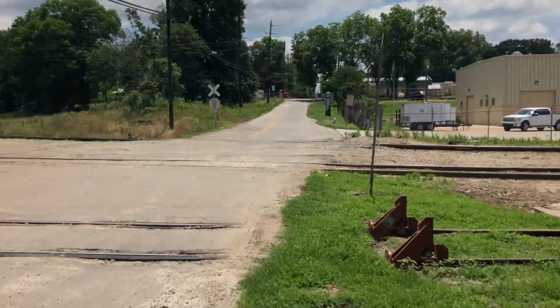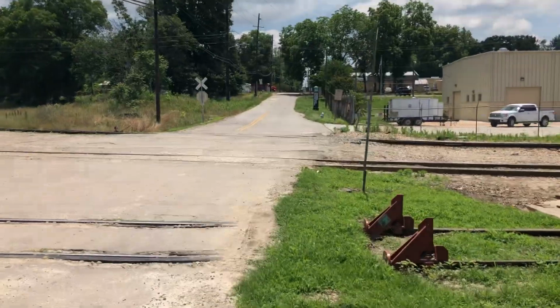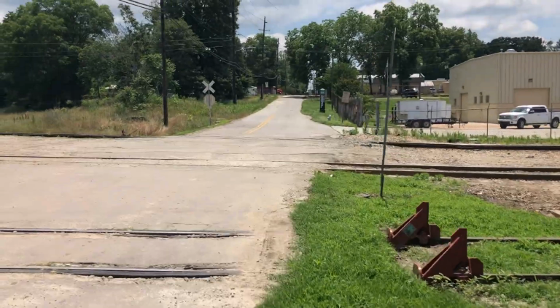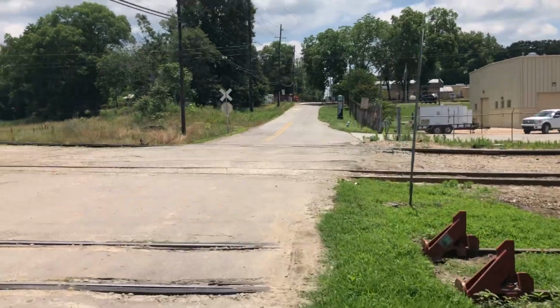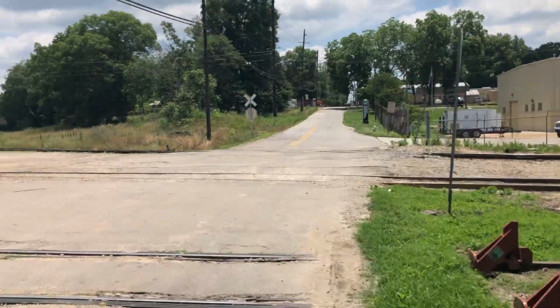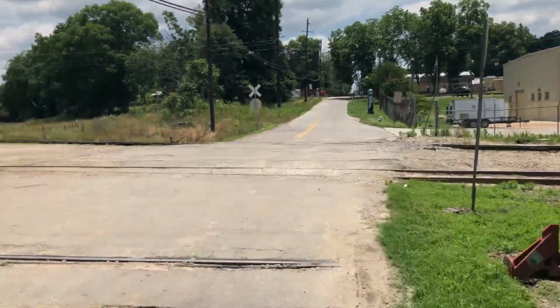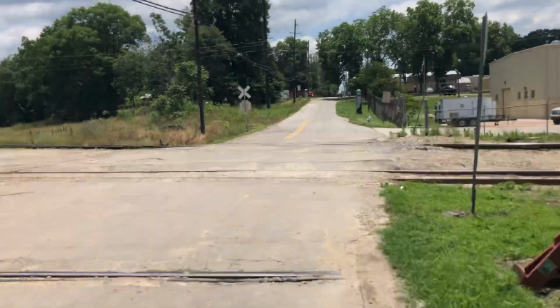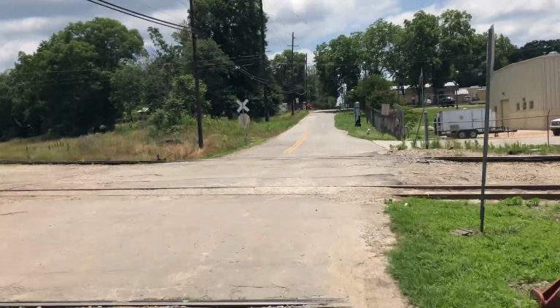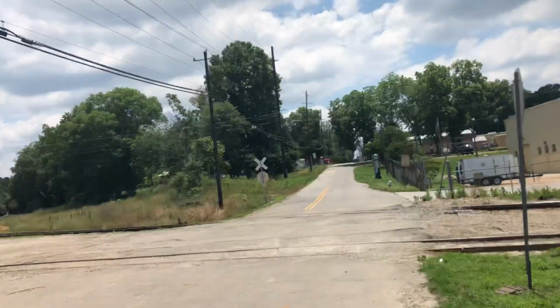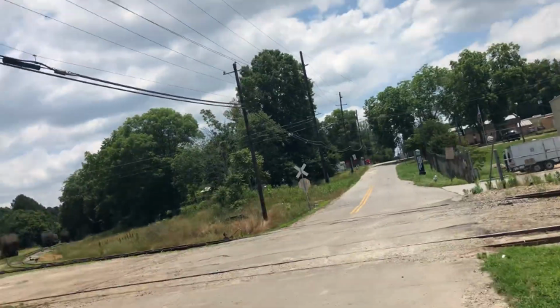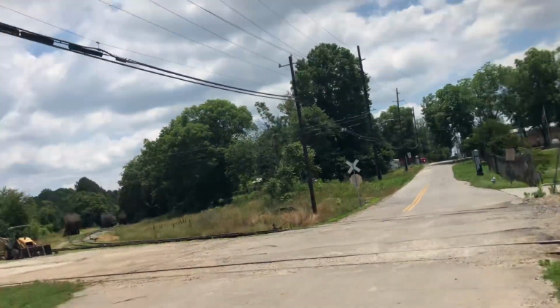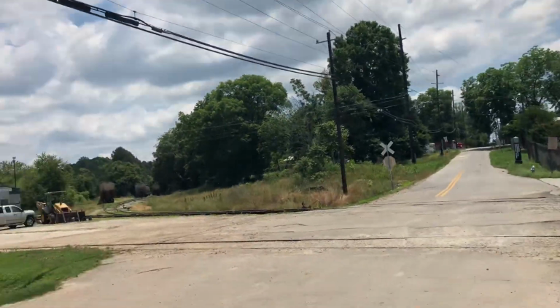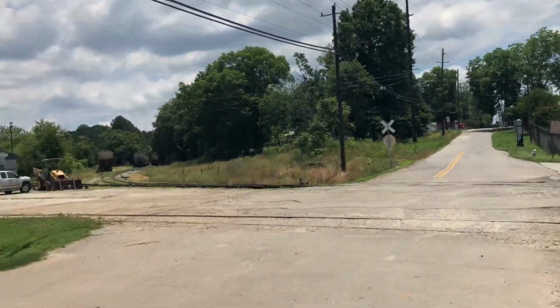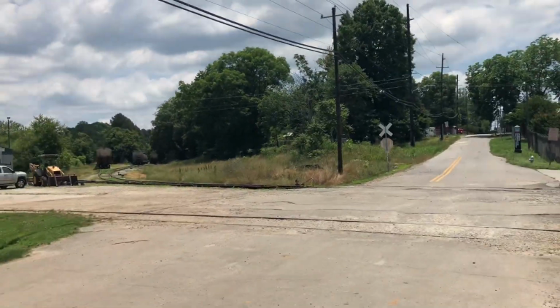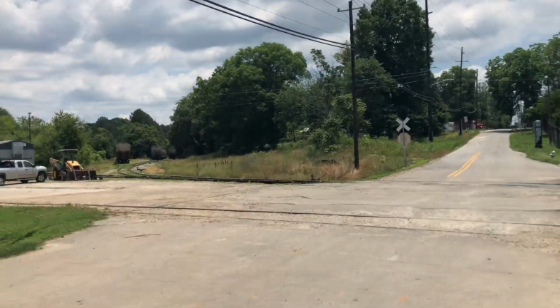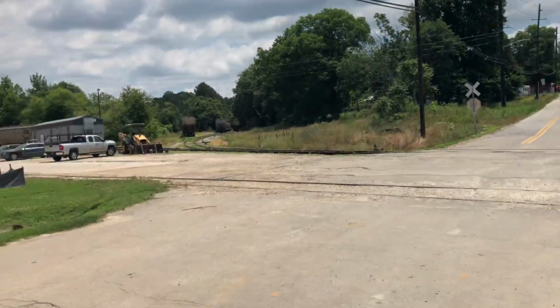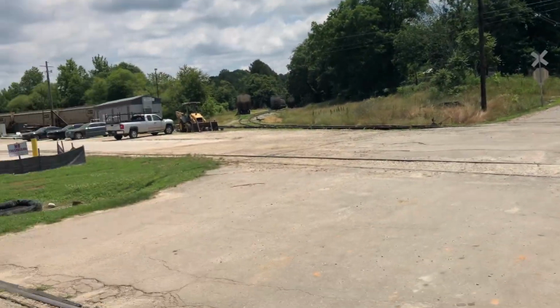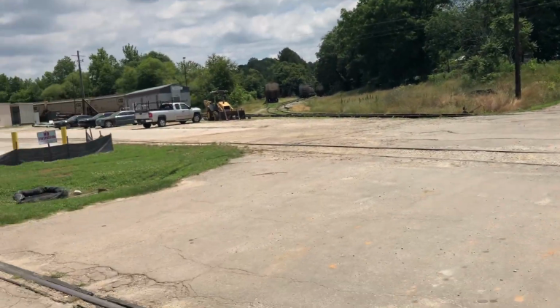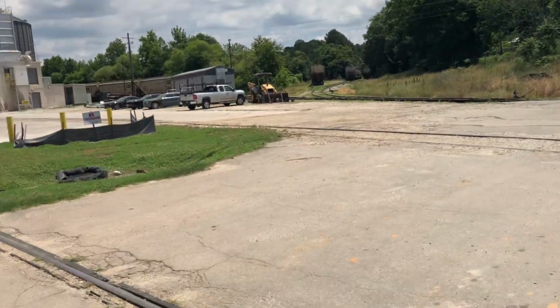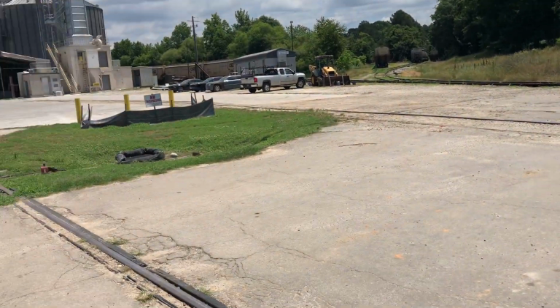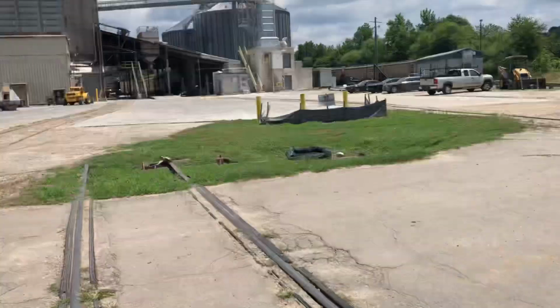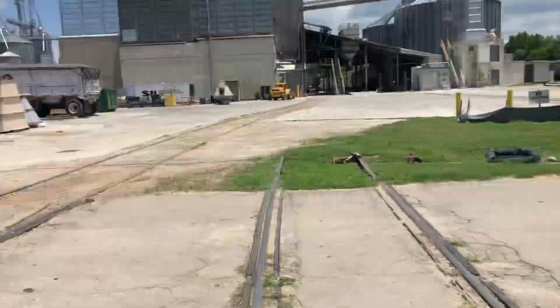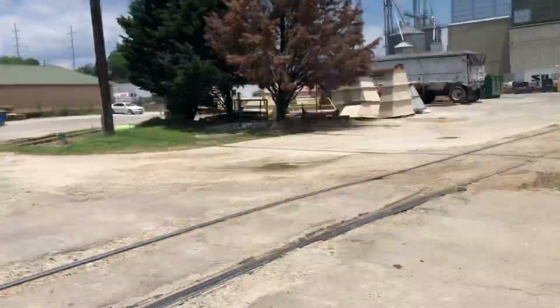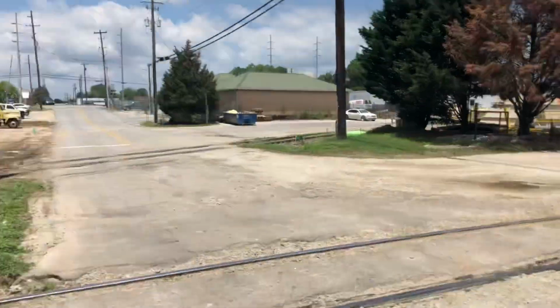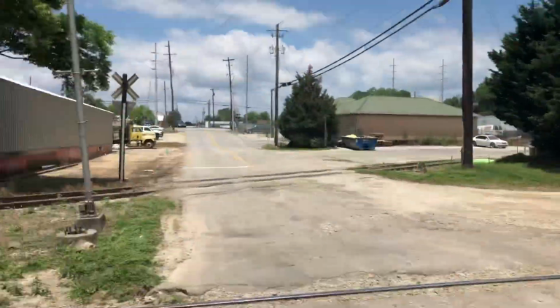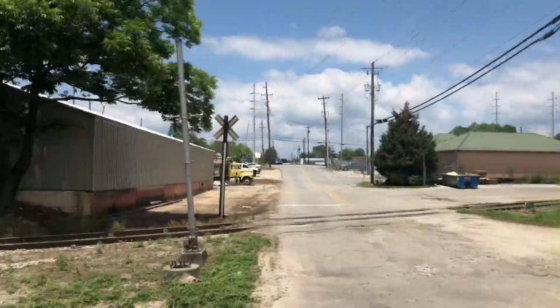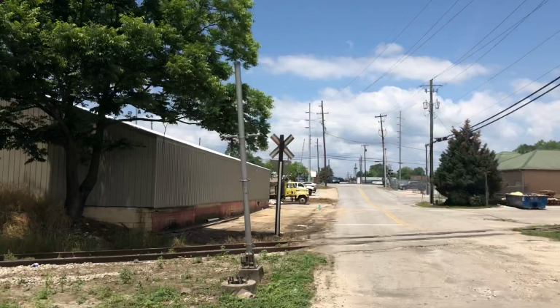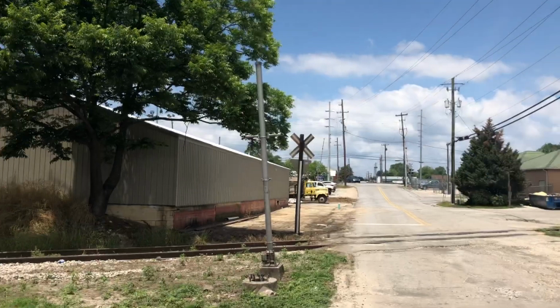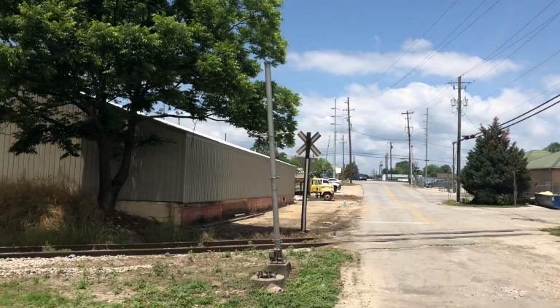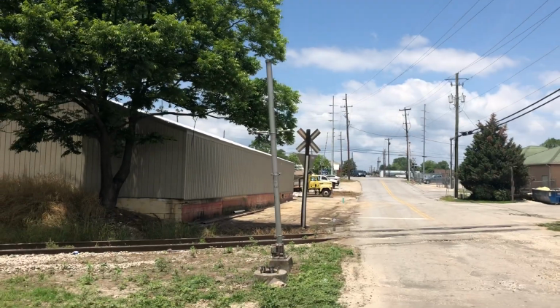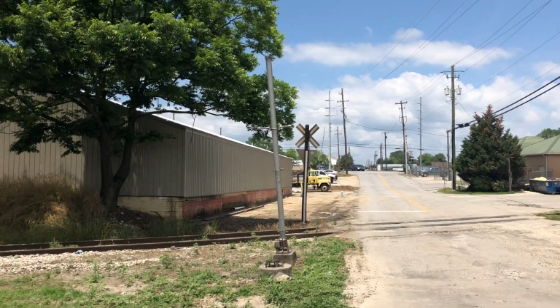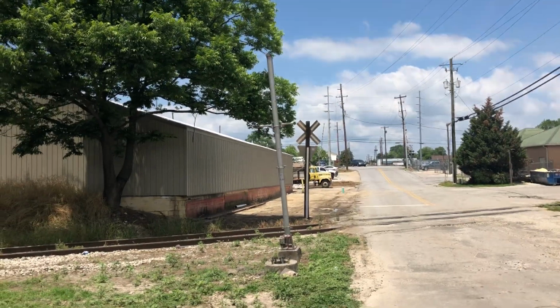Moving over to this side, that's about it. All we have is this signal, so thanks for watching.